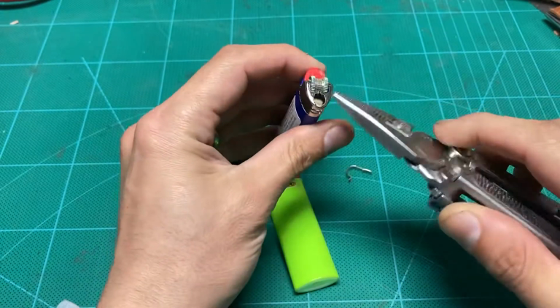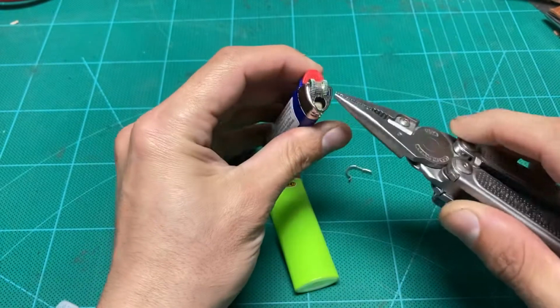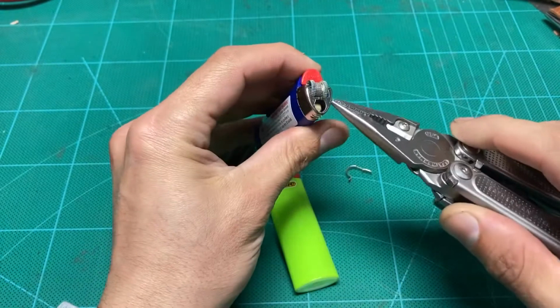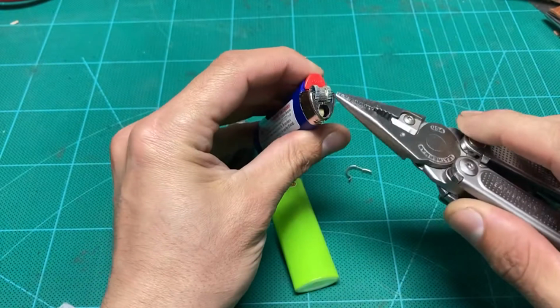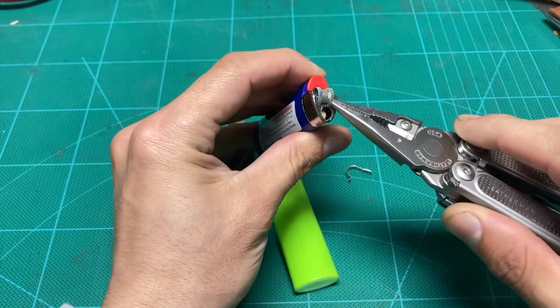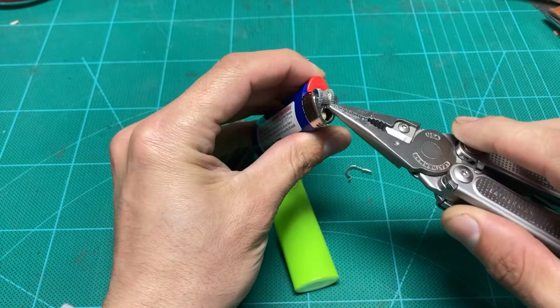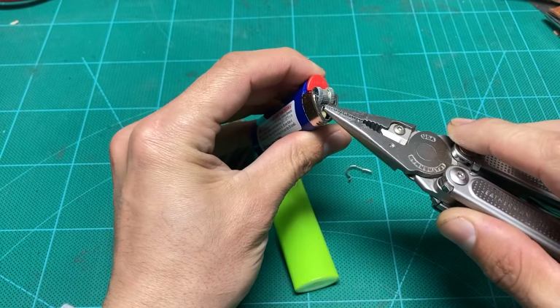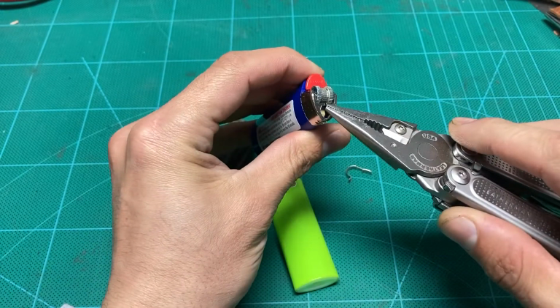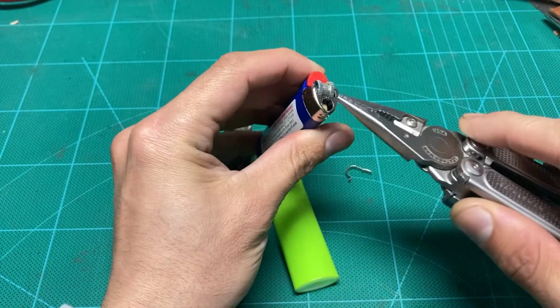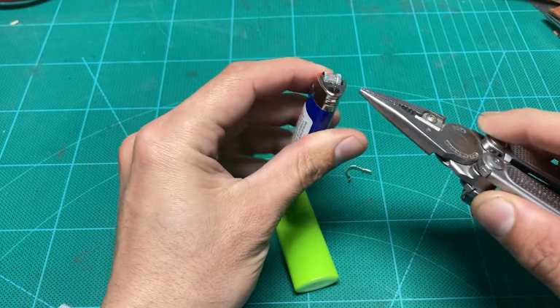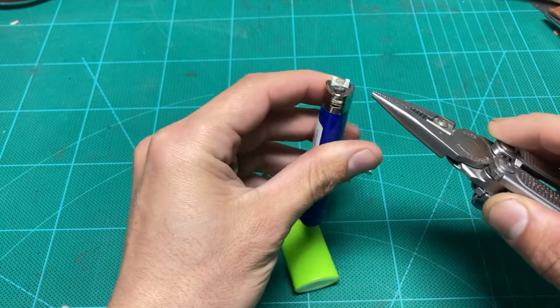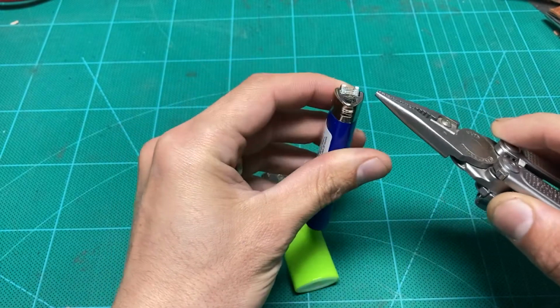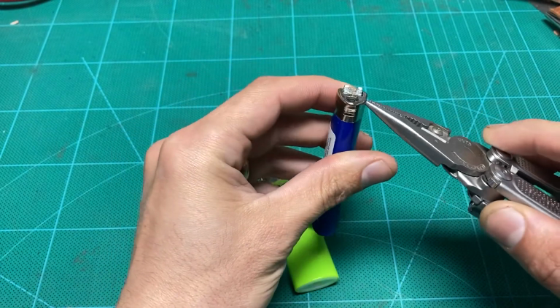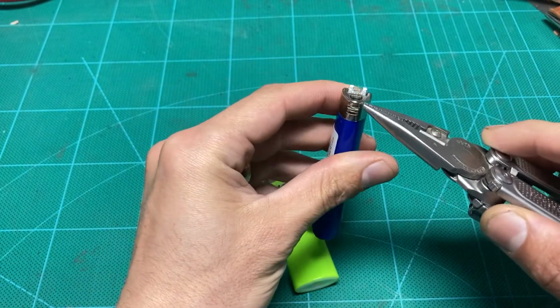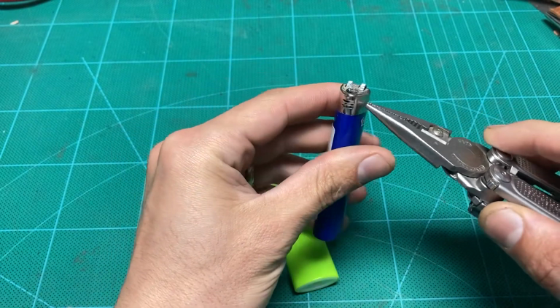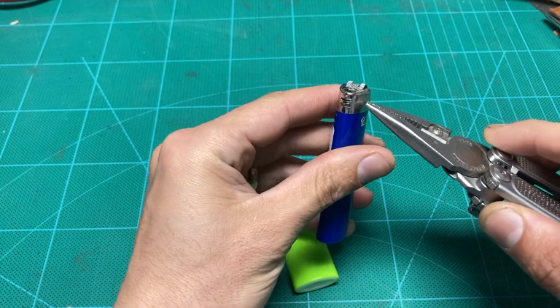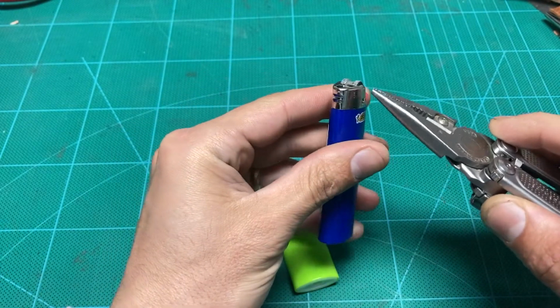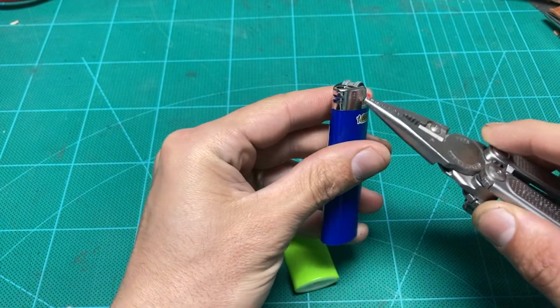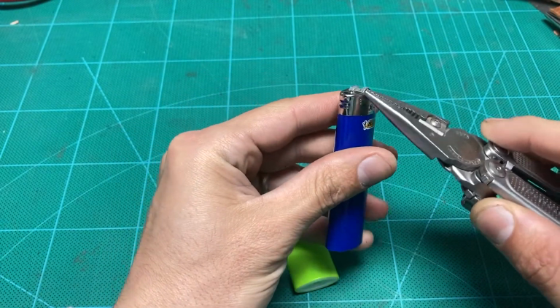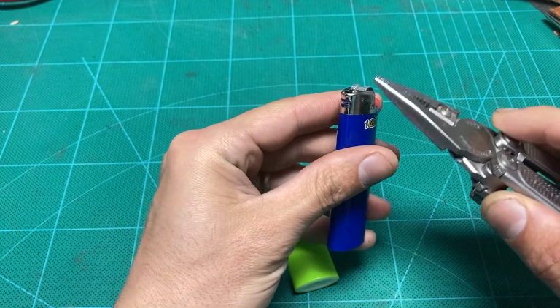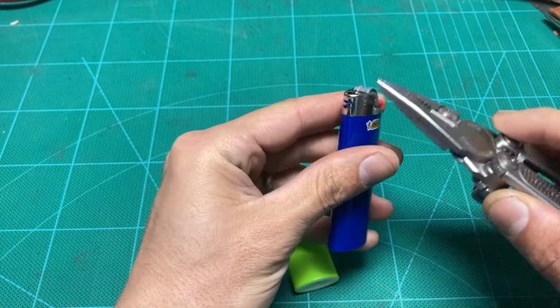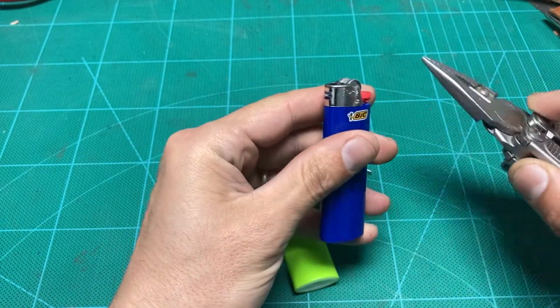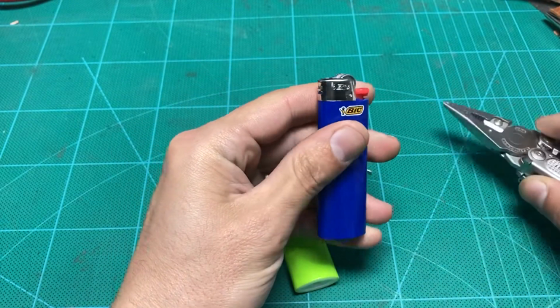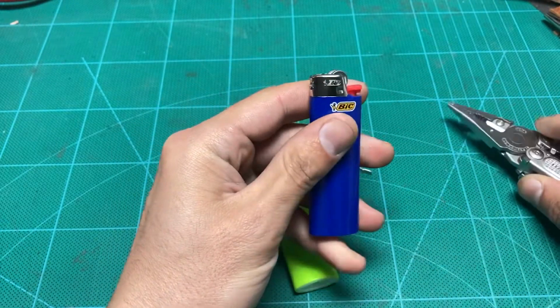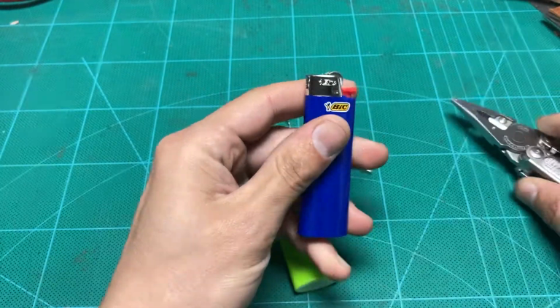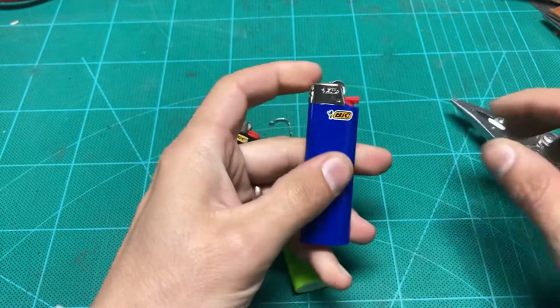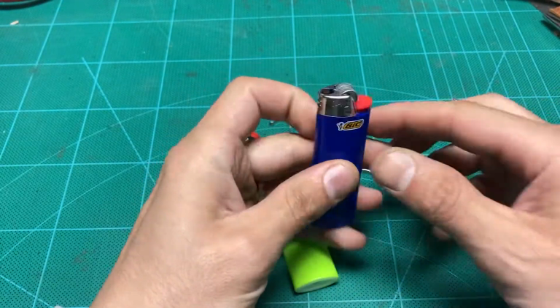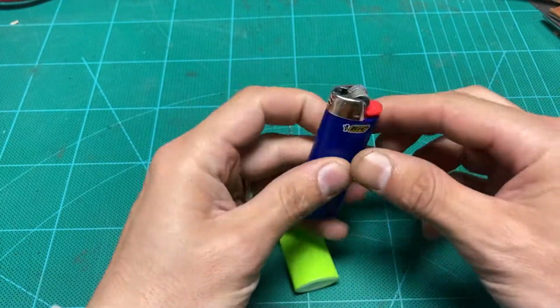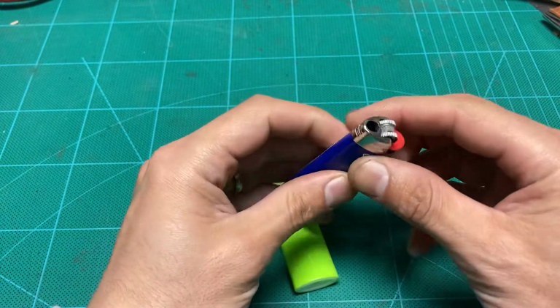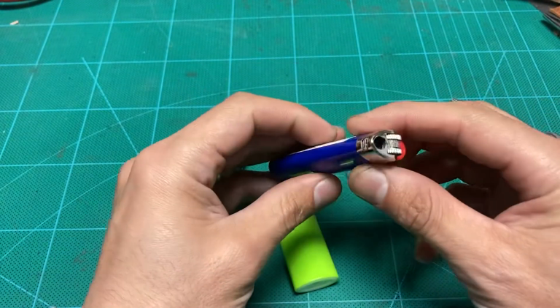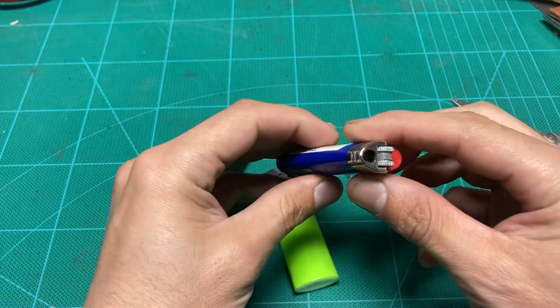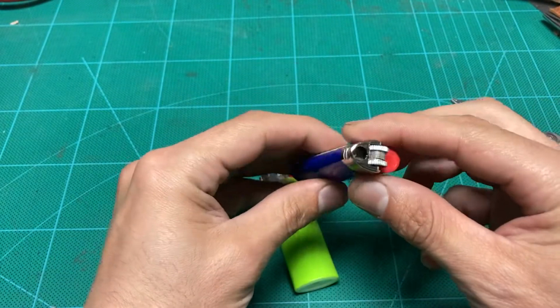No having to bend these. No having to take that off.